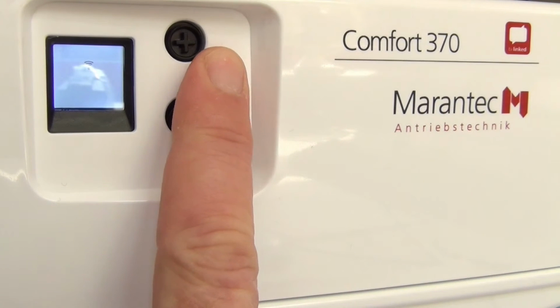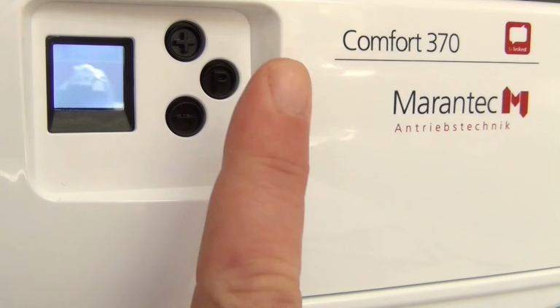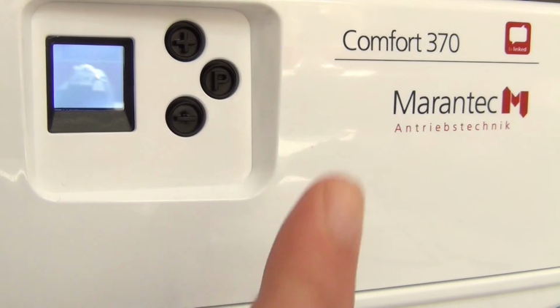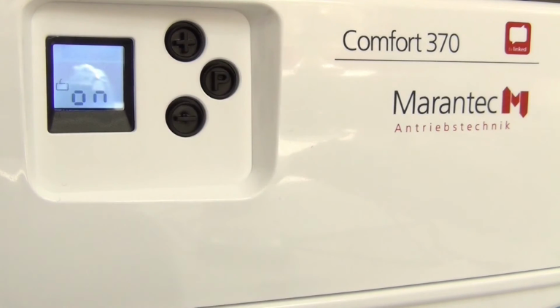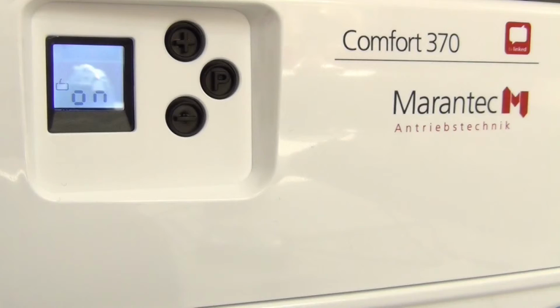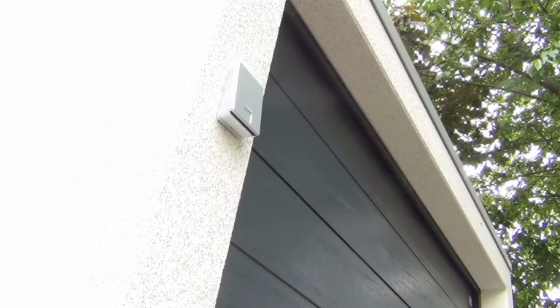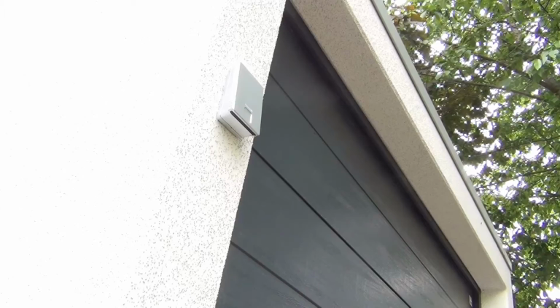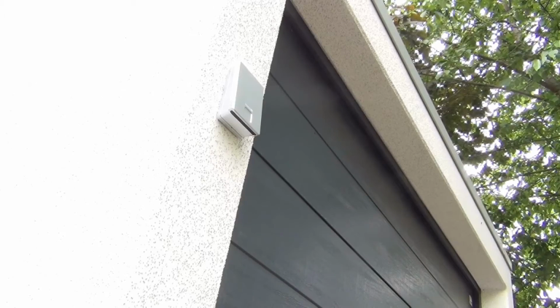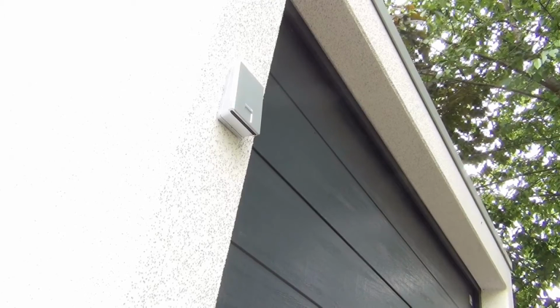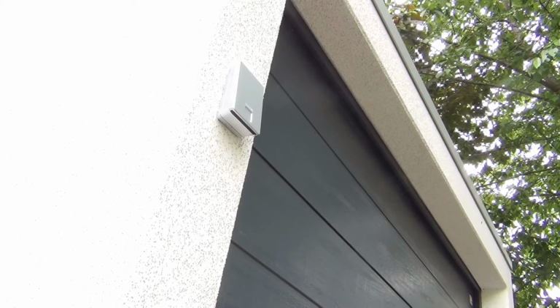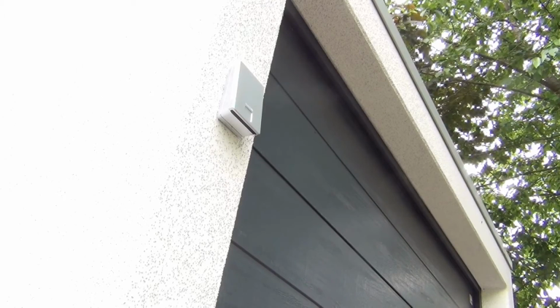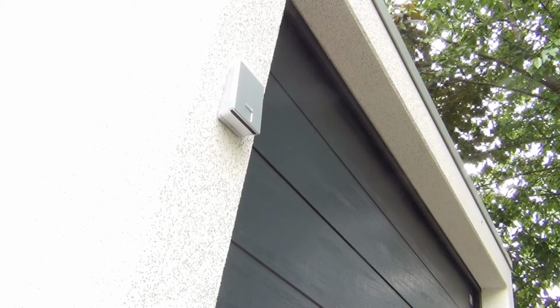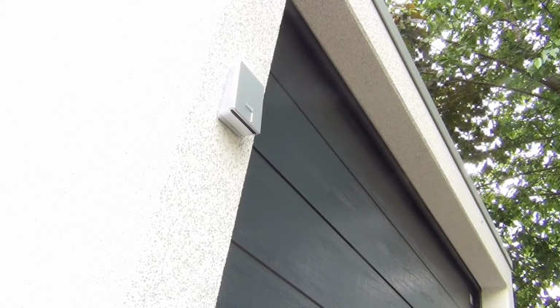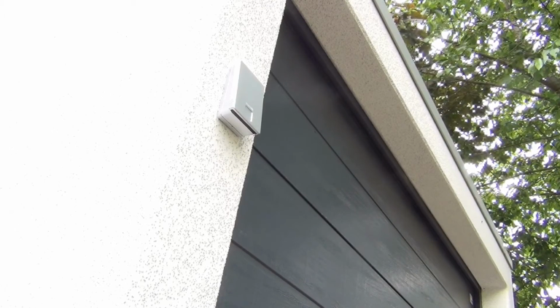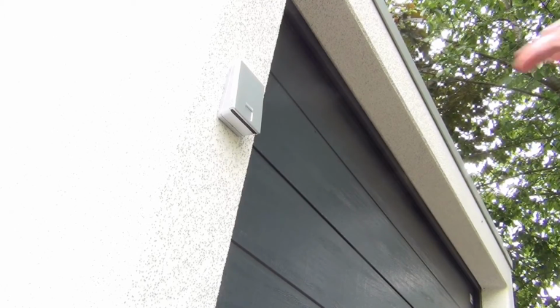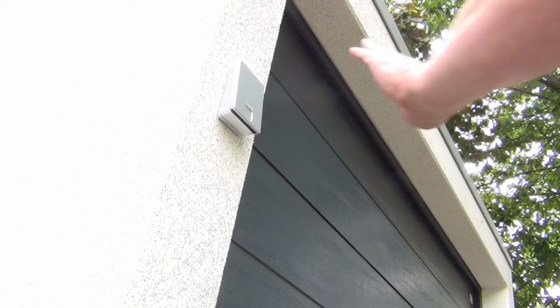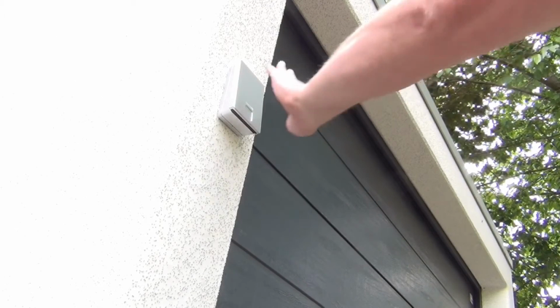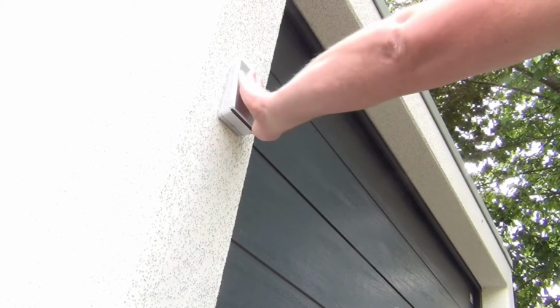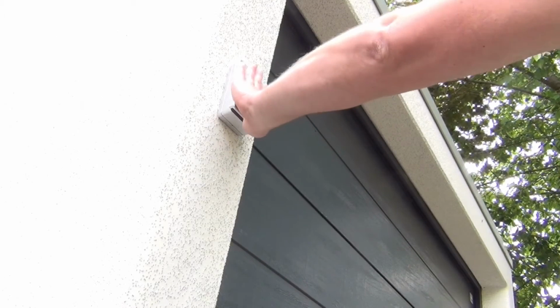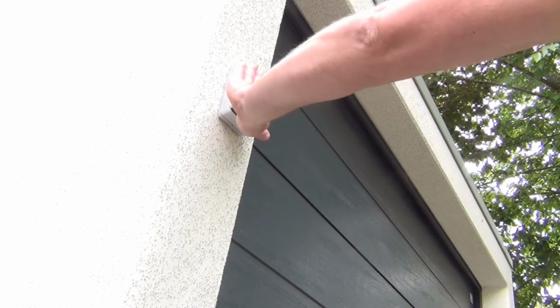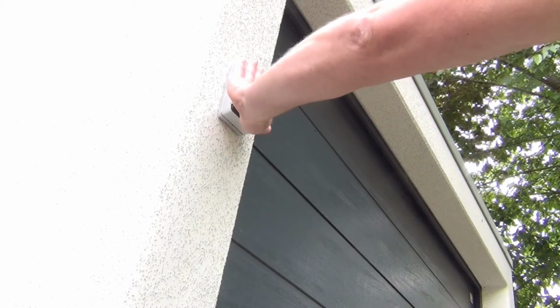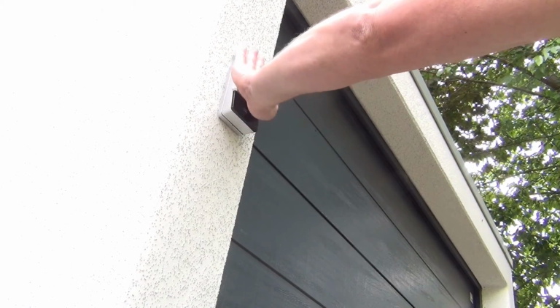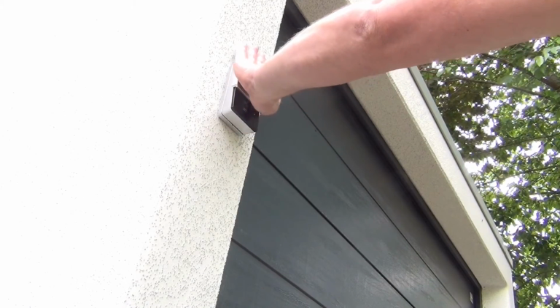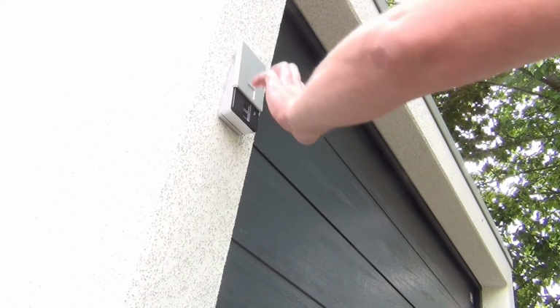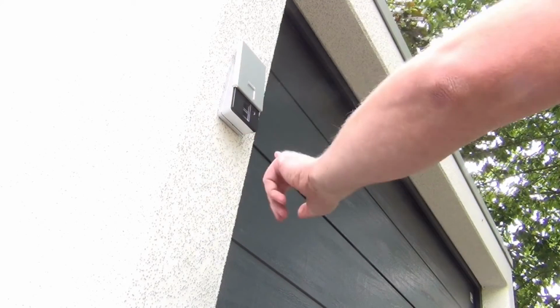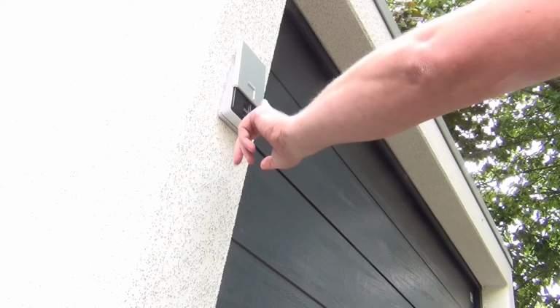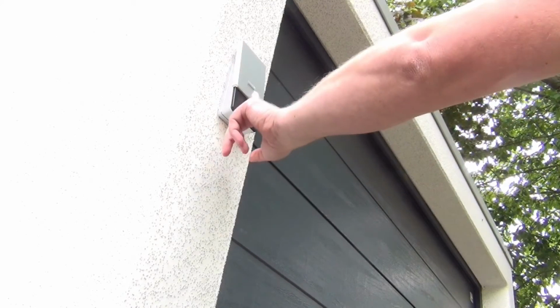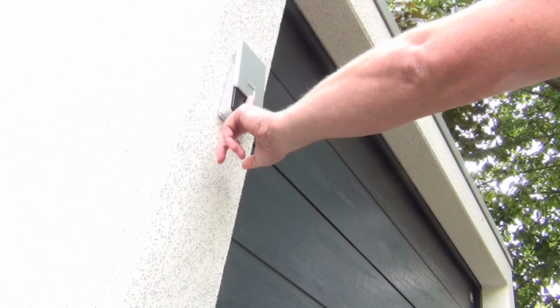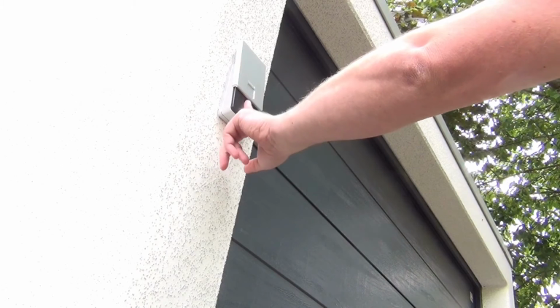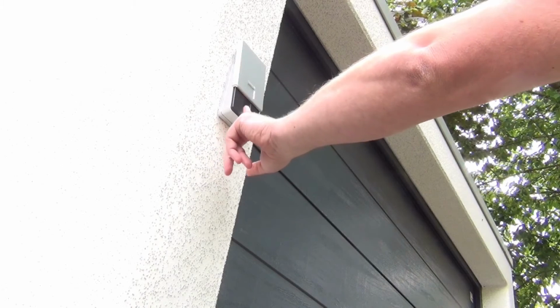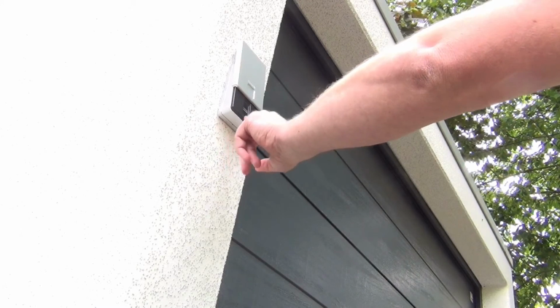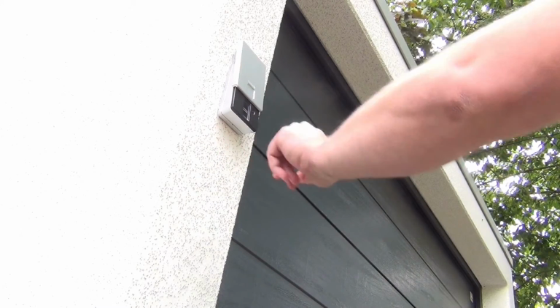You can use the second channel of the fingerprint reader to operate another garage door, or you can assign a different function to it.